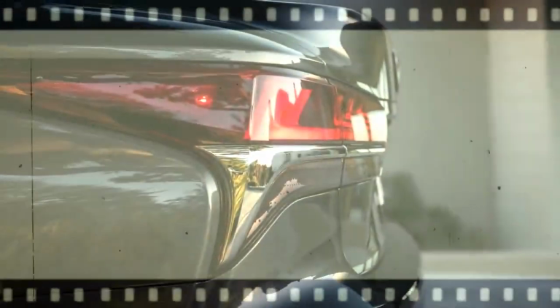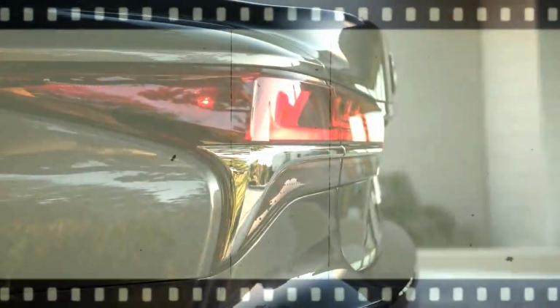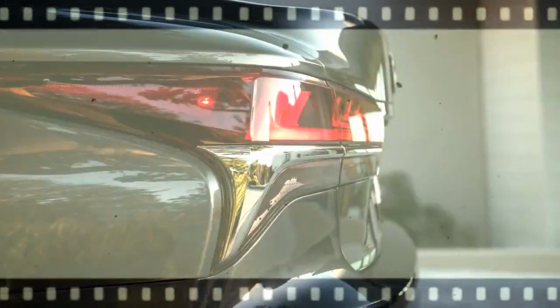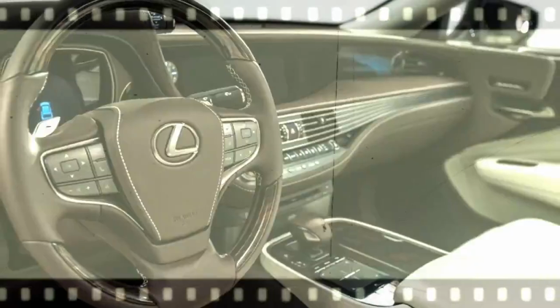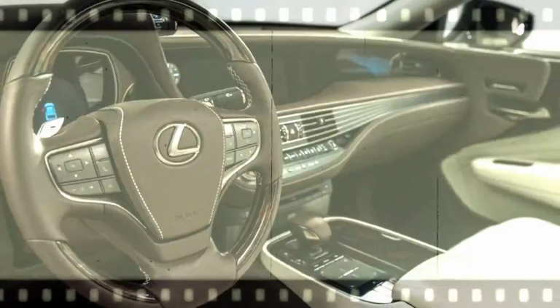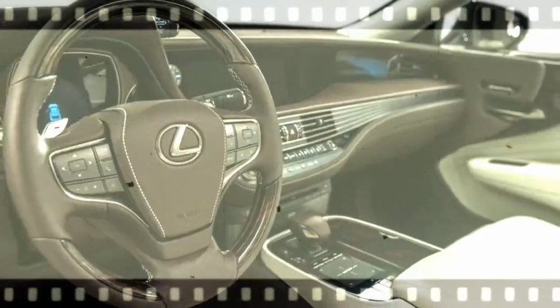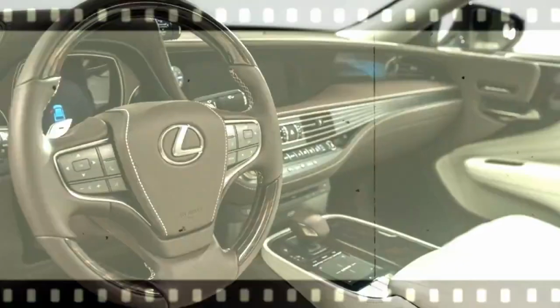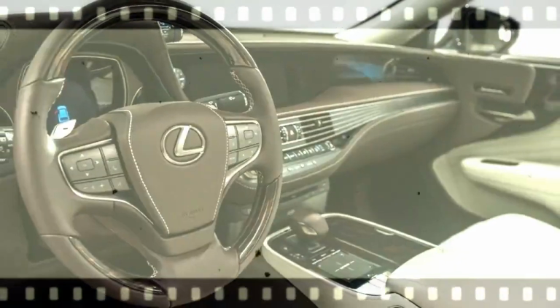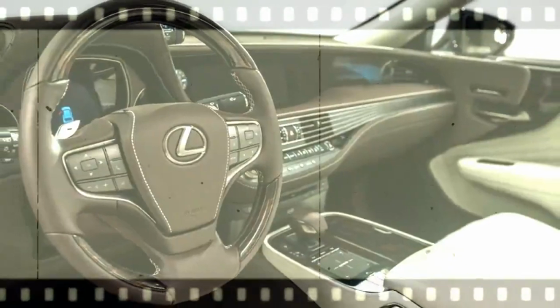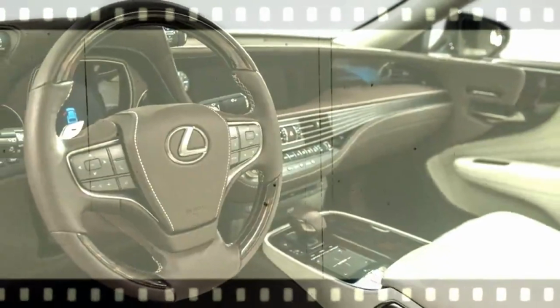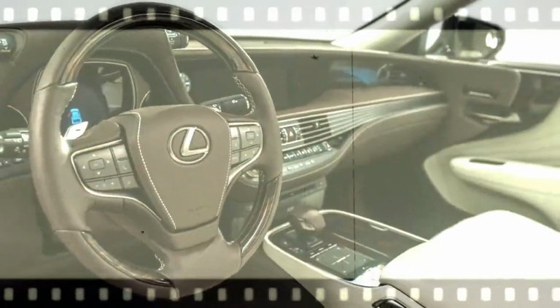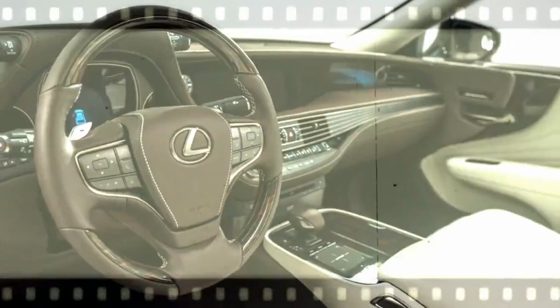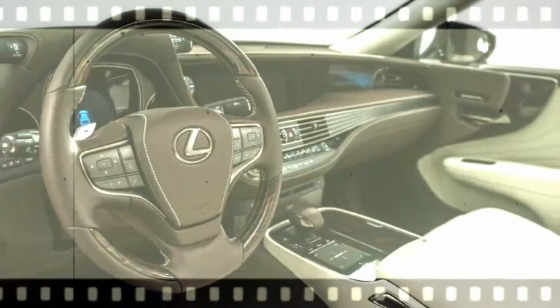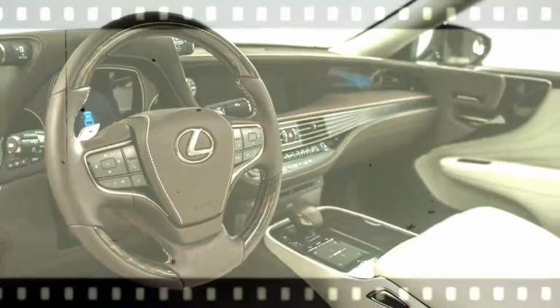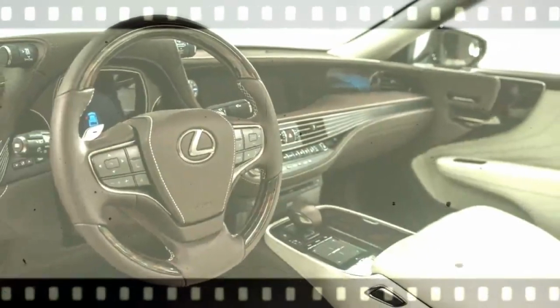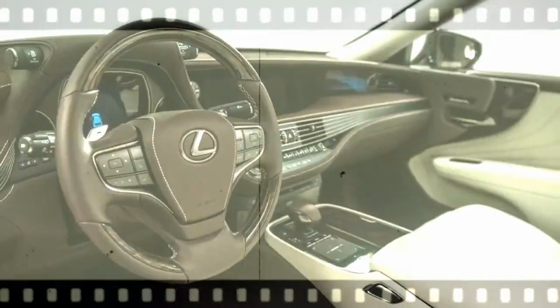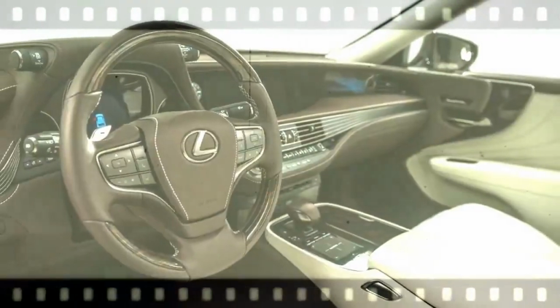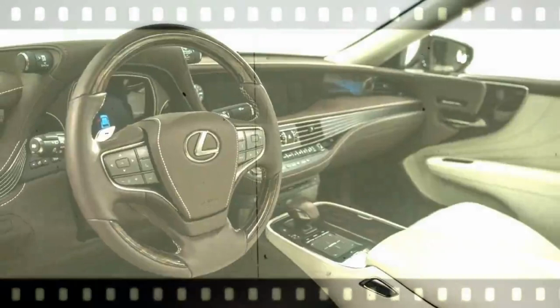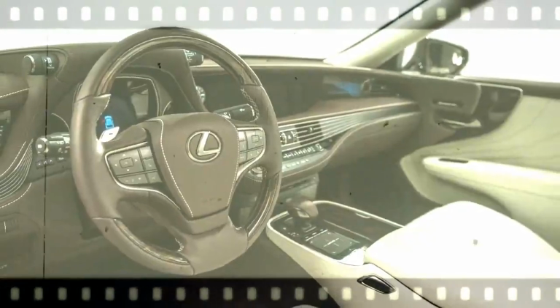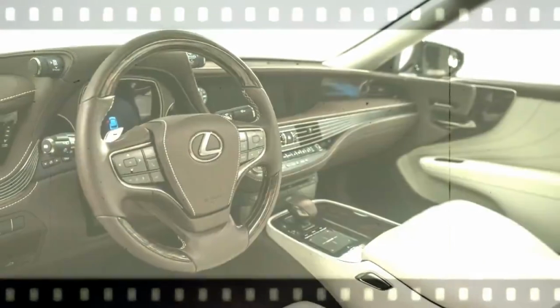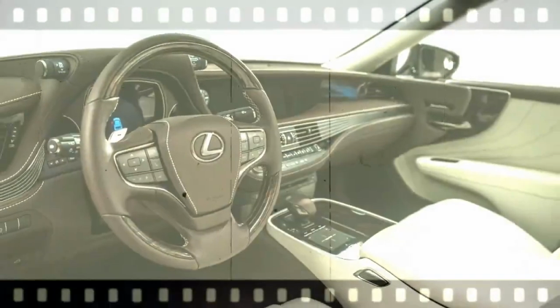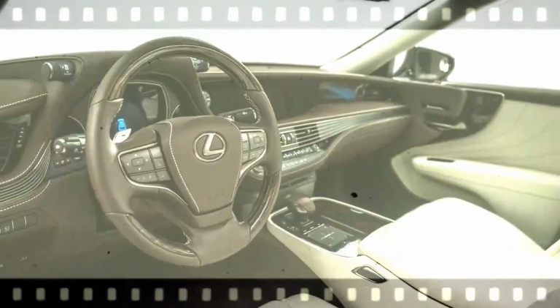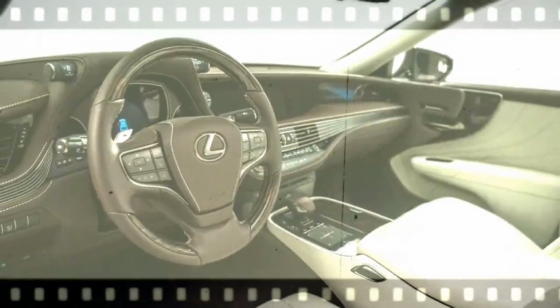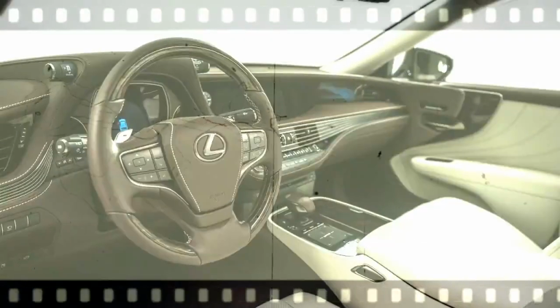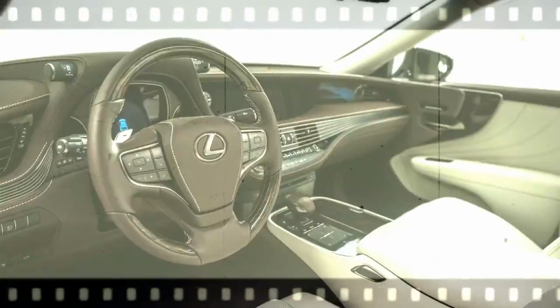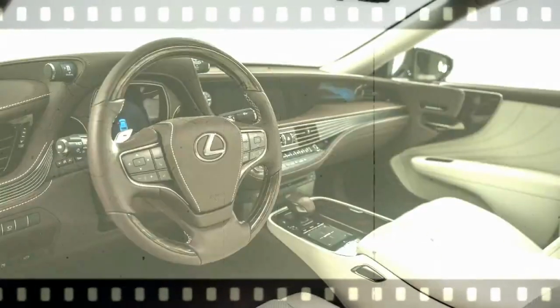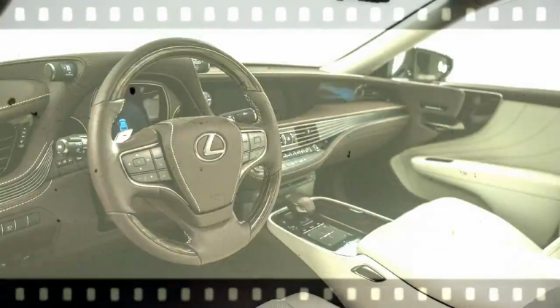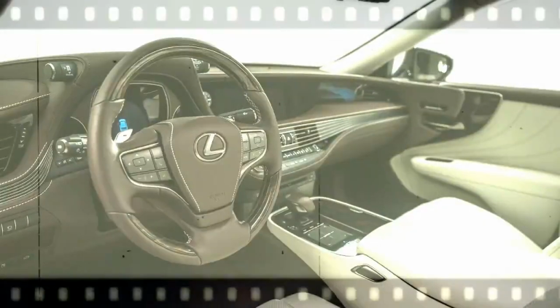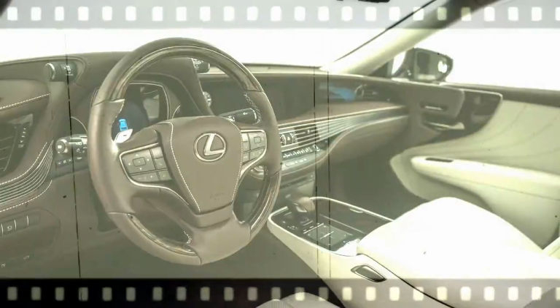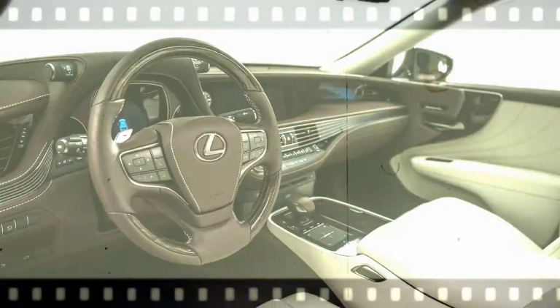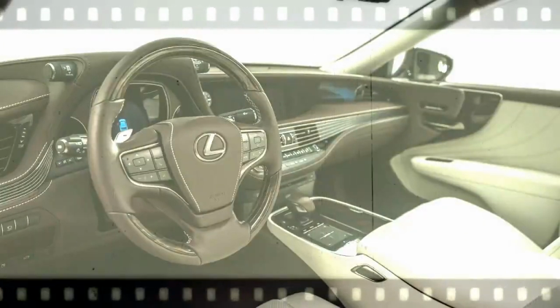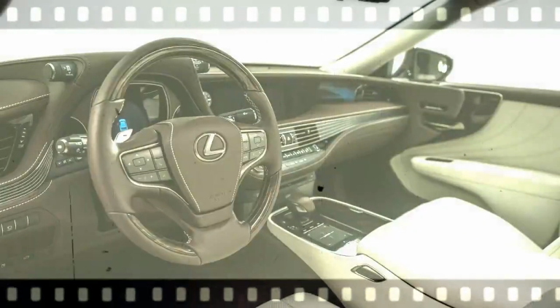No less rewarding is what it keeps out, from tiny dust and pollen, to the sun's hot rays through its available panorama roof.